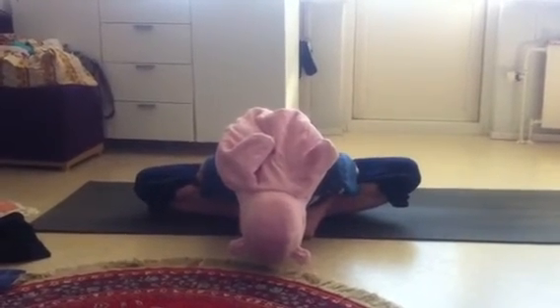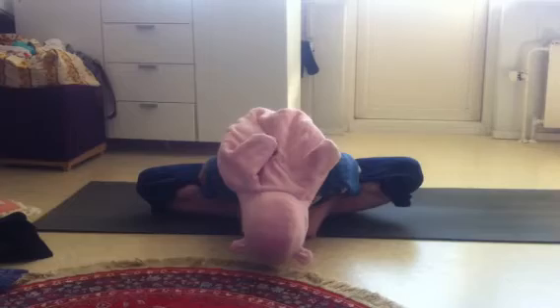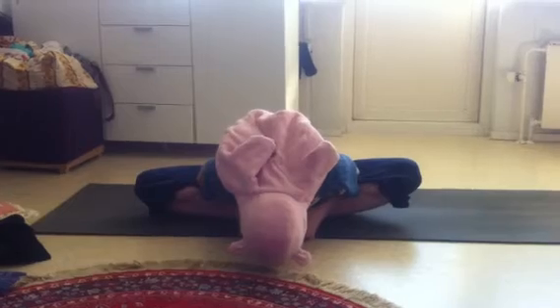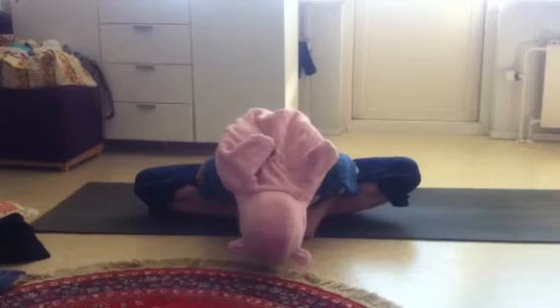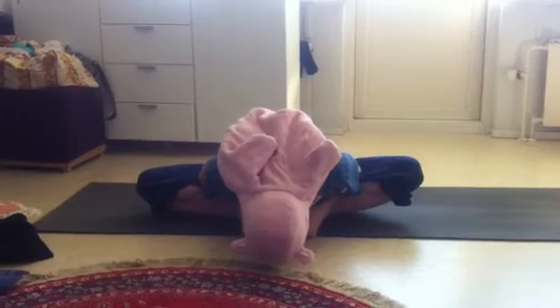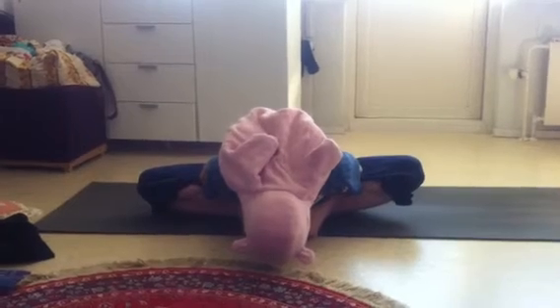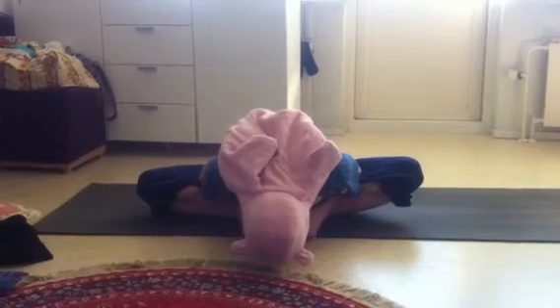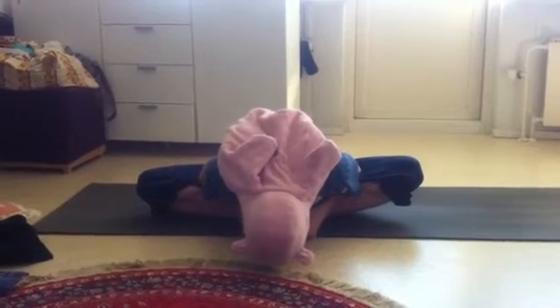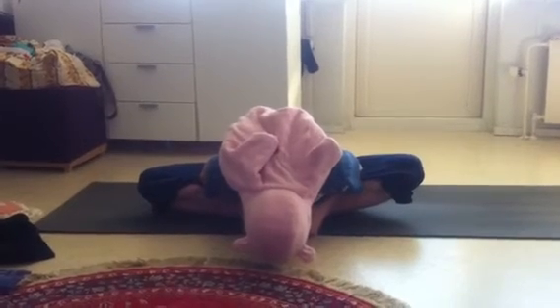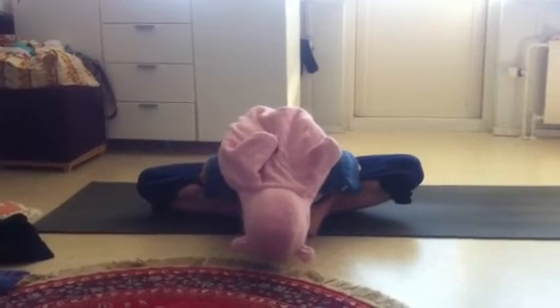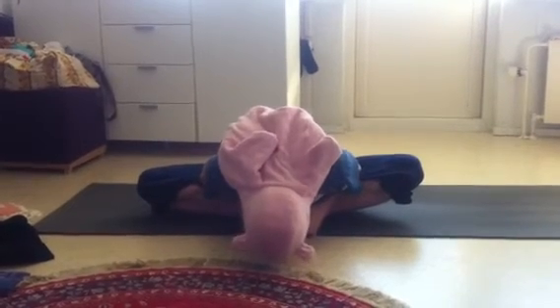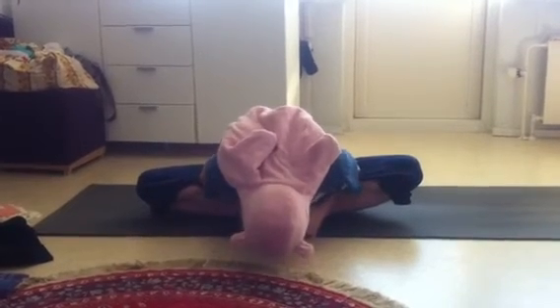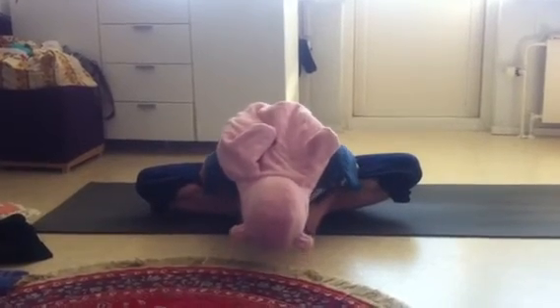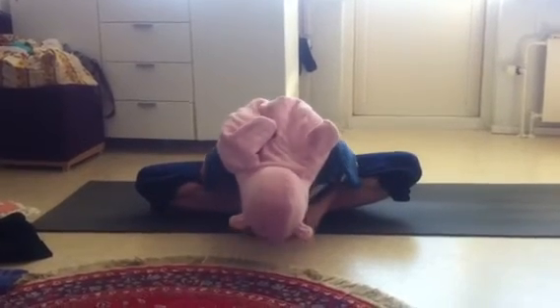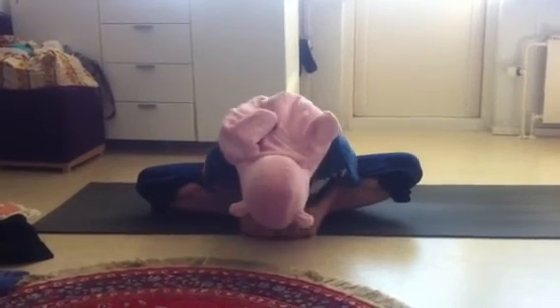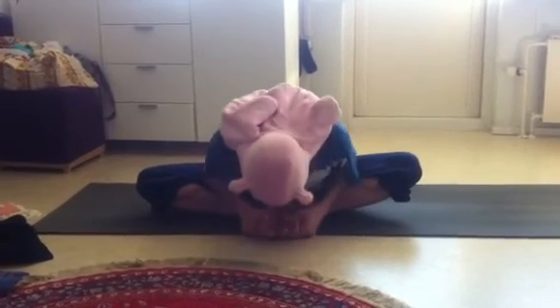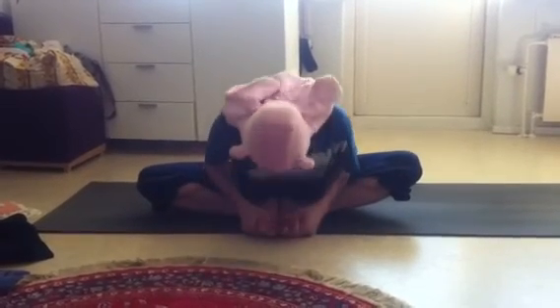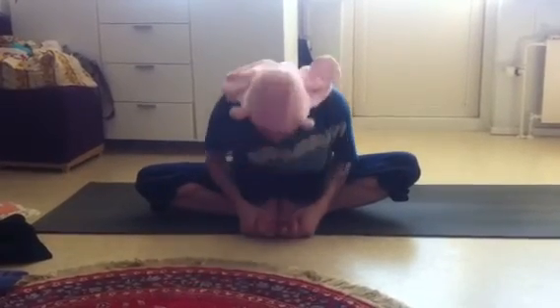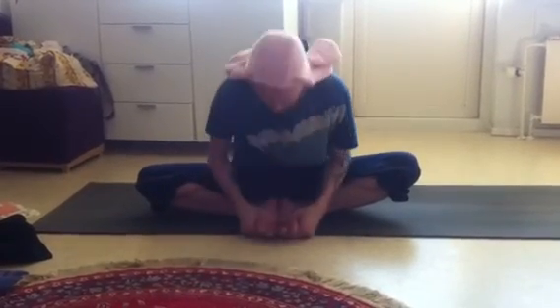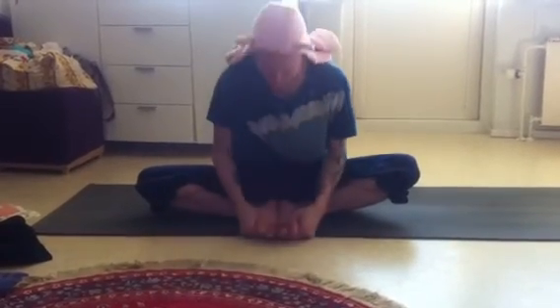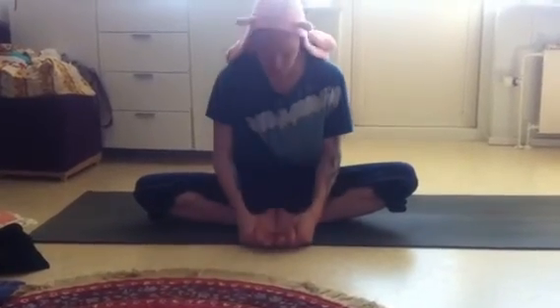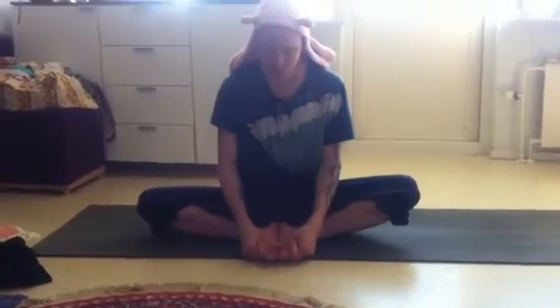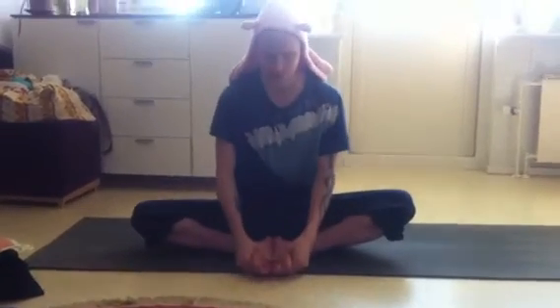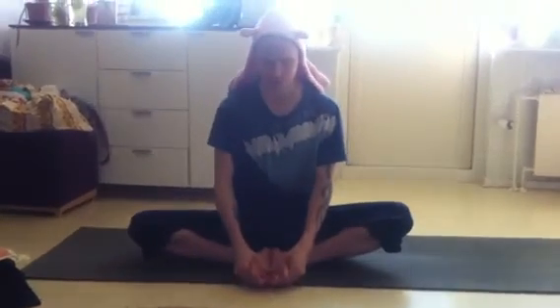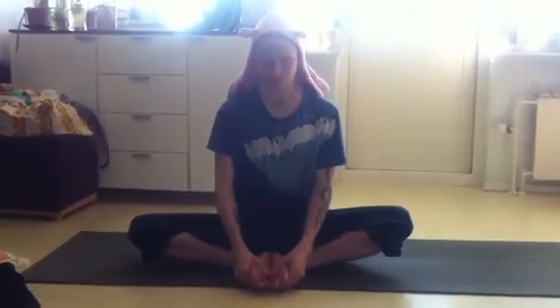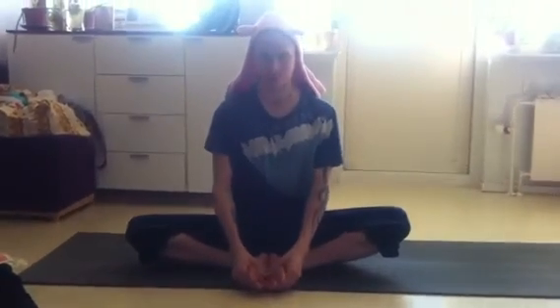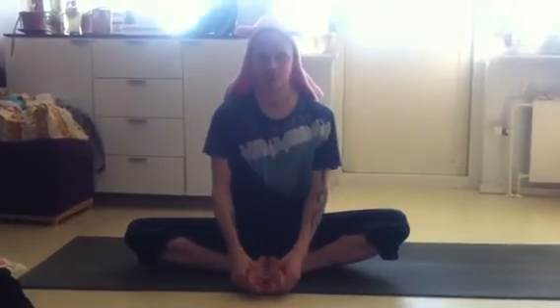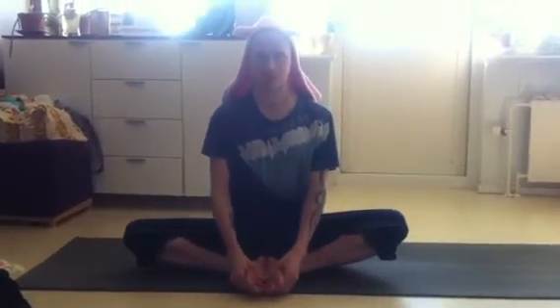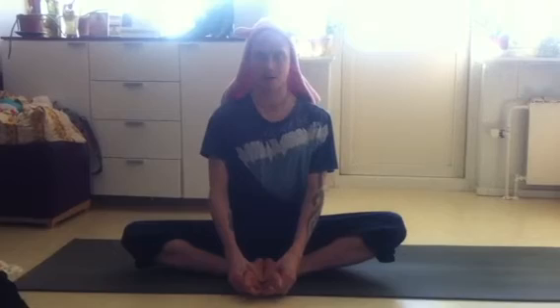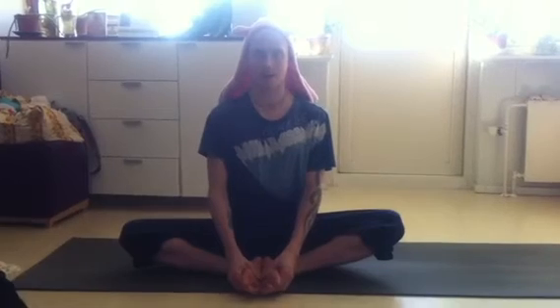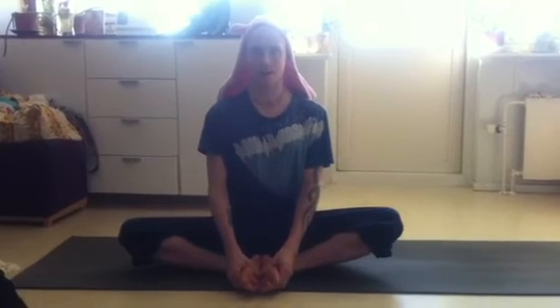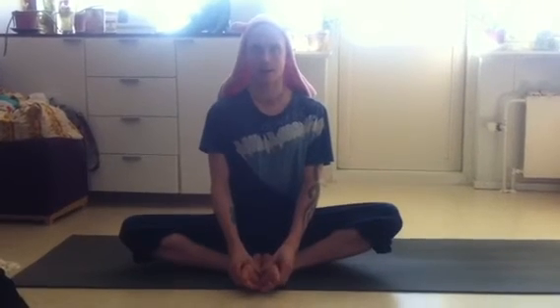Stay in the pose a couple of breaths, then with an inhalation slowly come up and exhale.